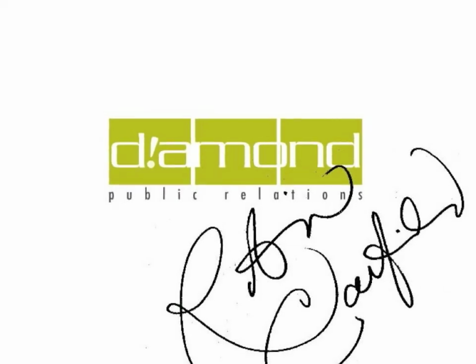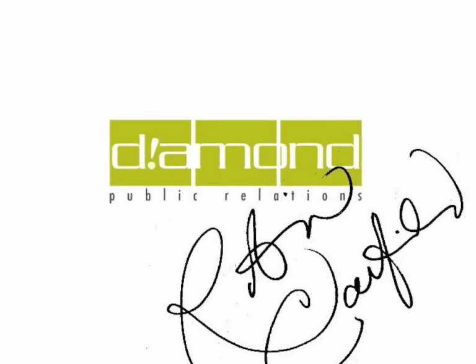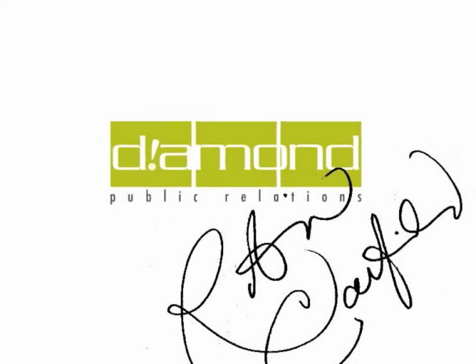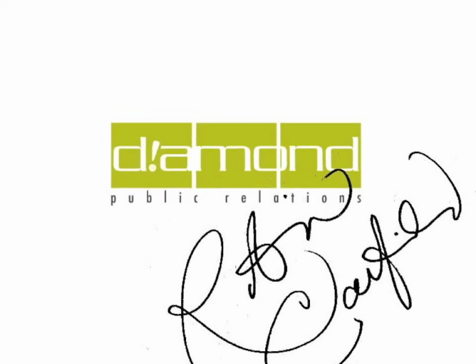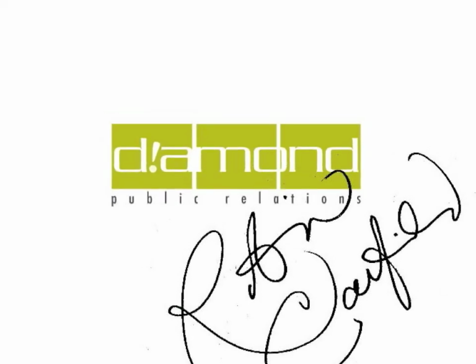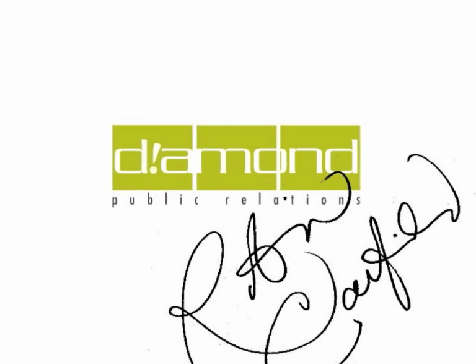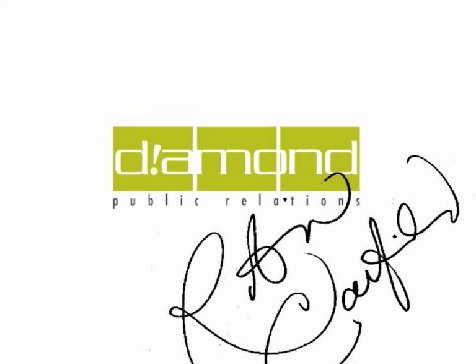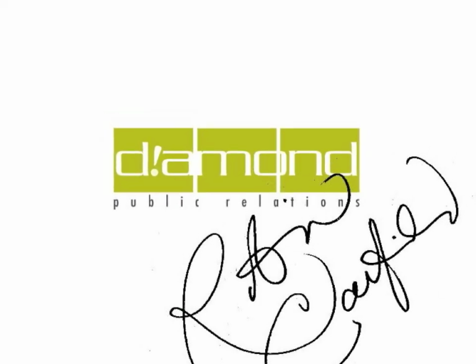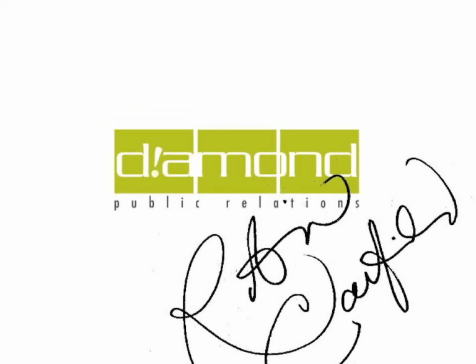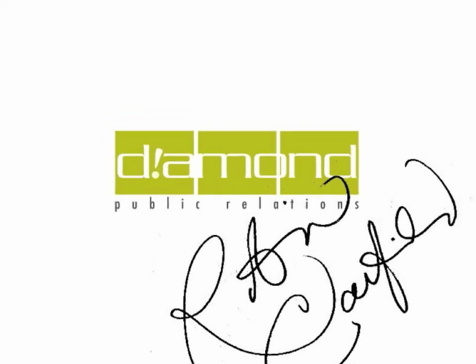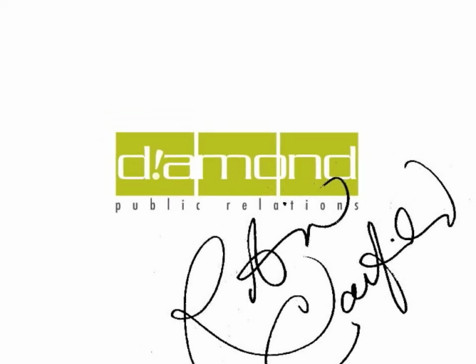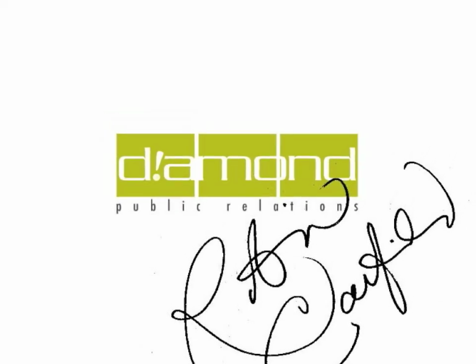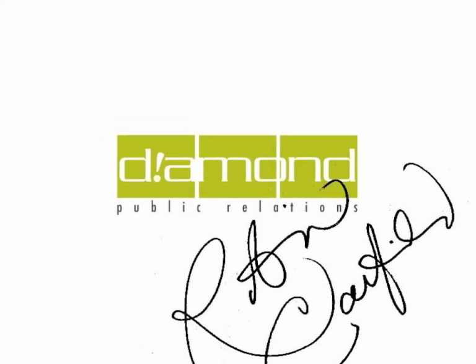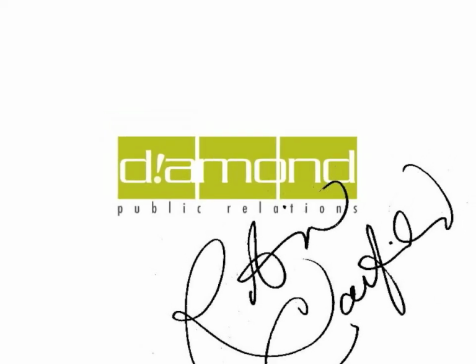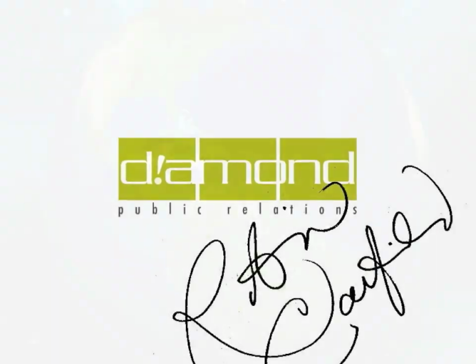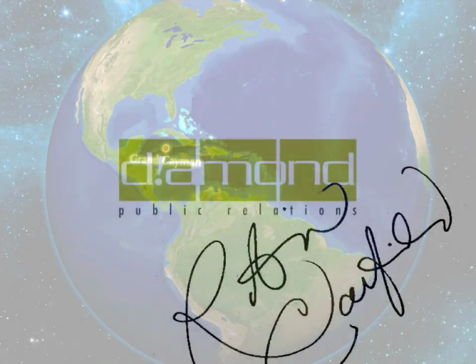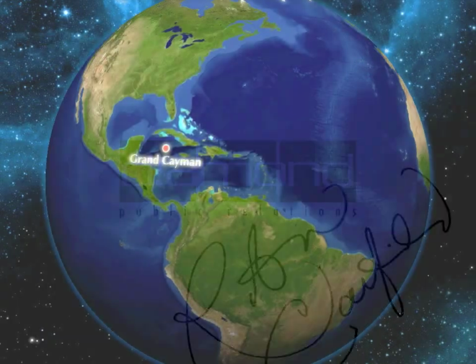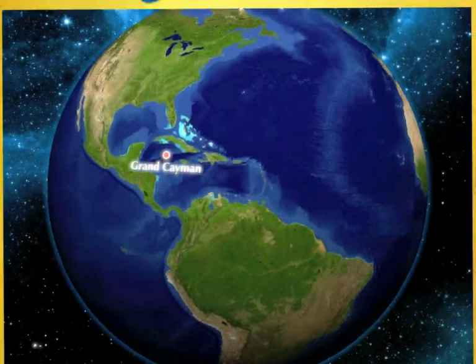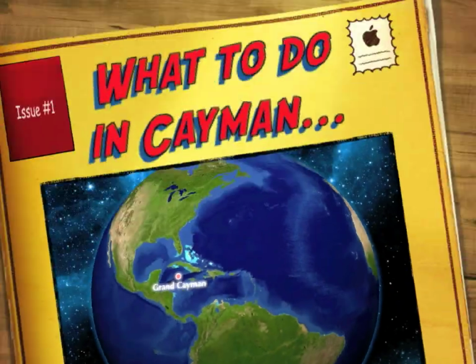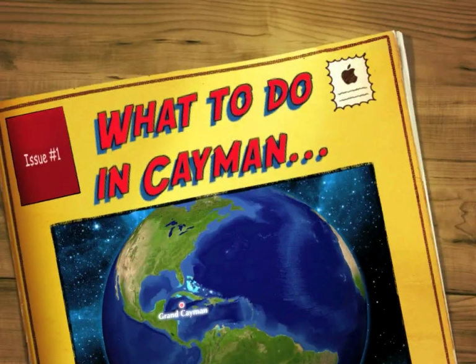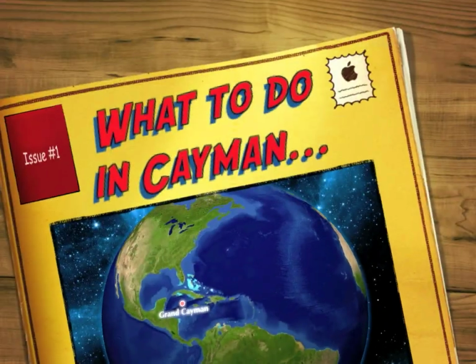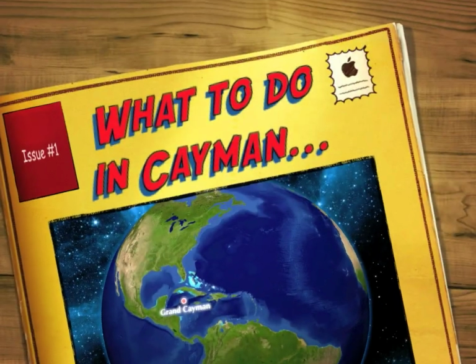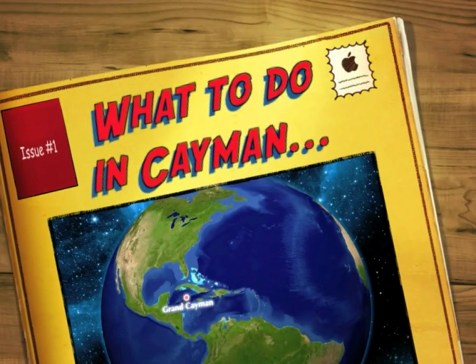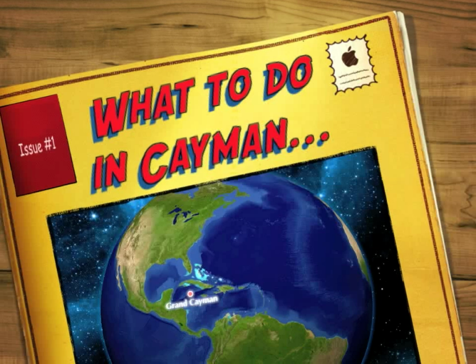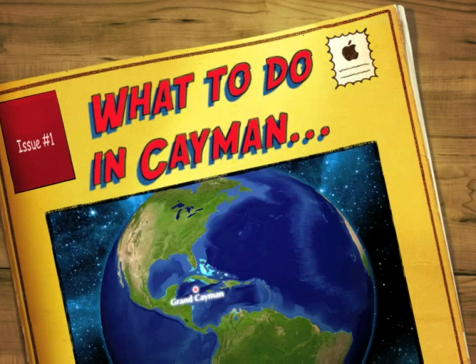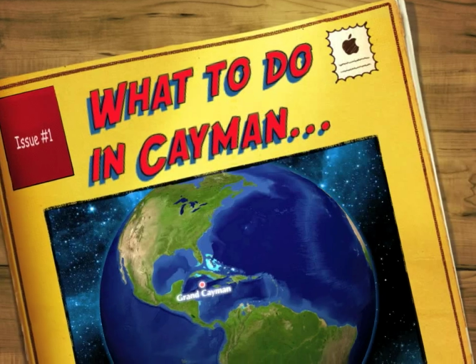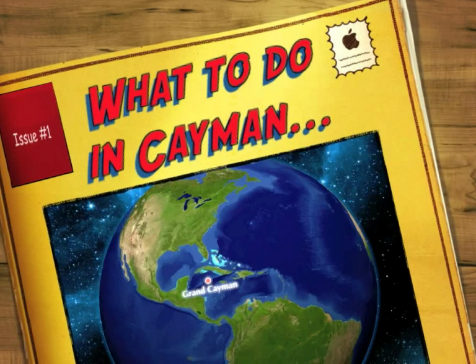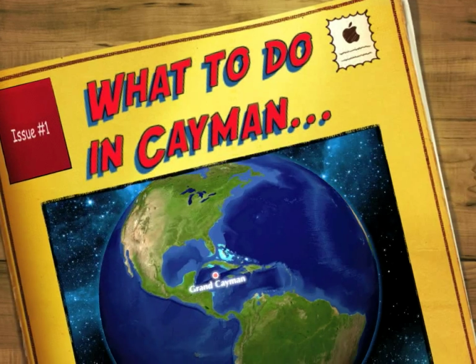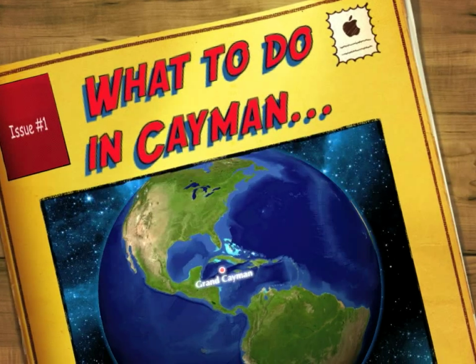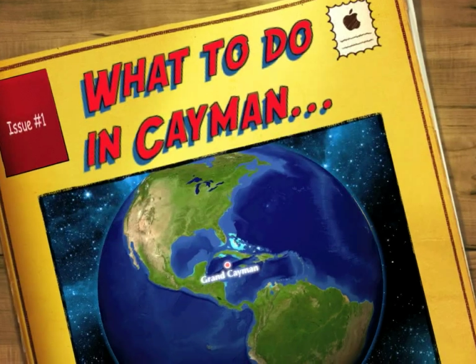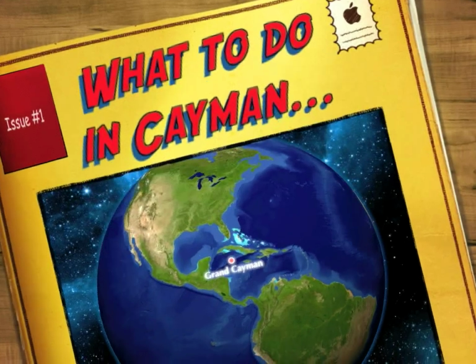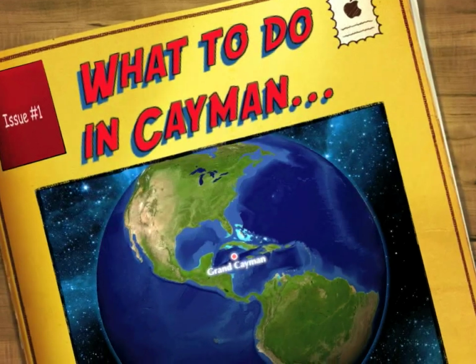Diamond Public Relations with Robin Canfield presents: What to do in Cayman.